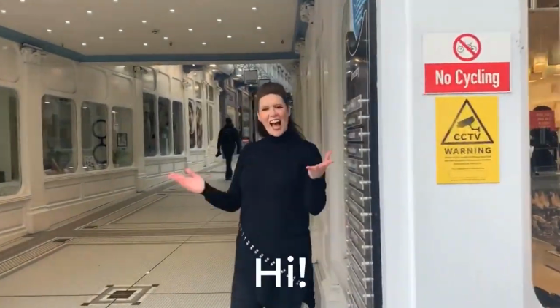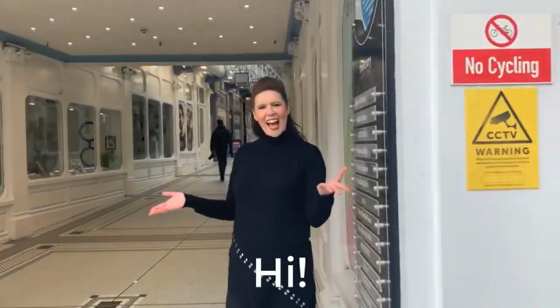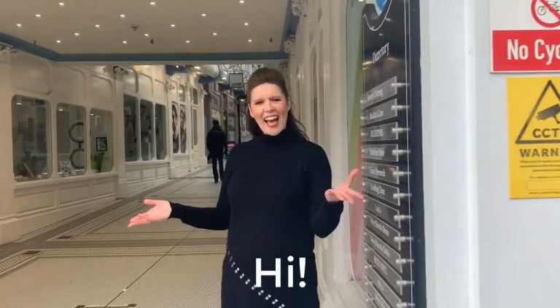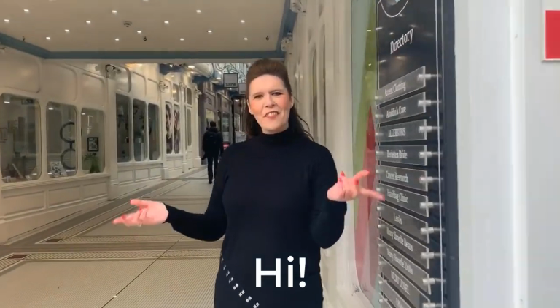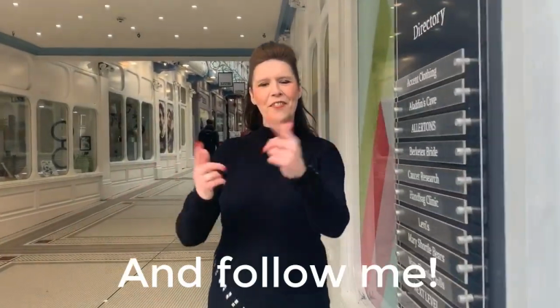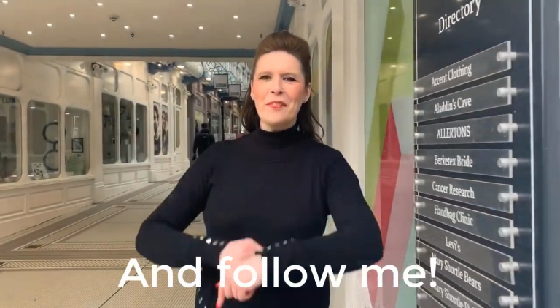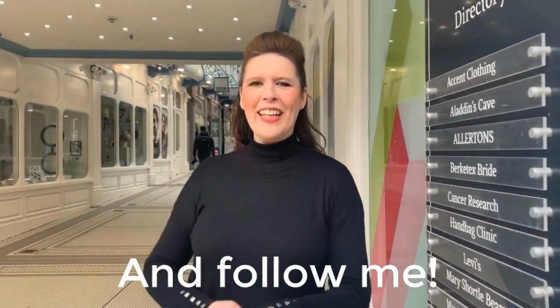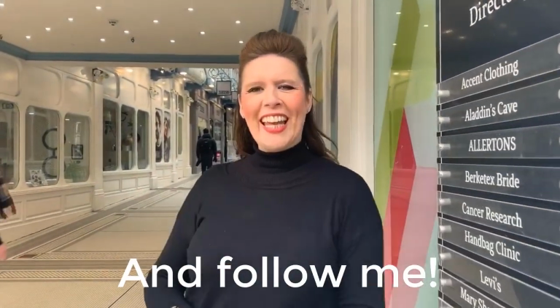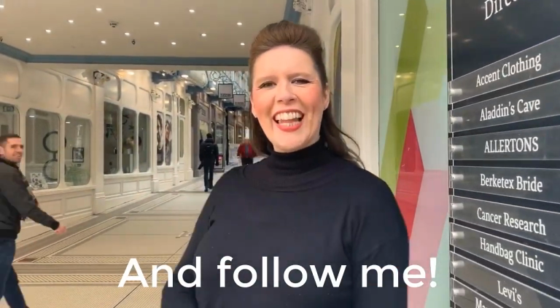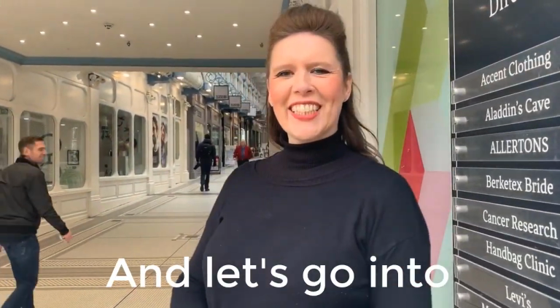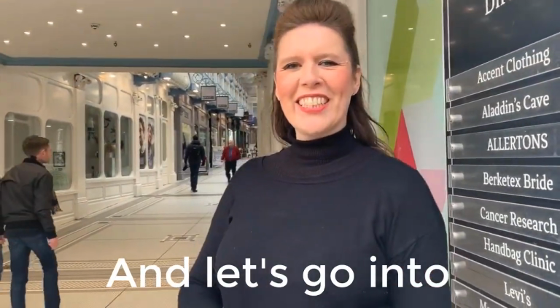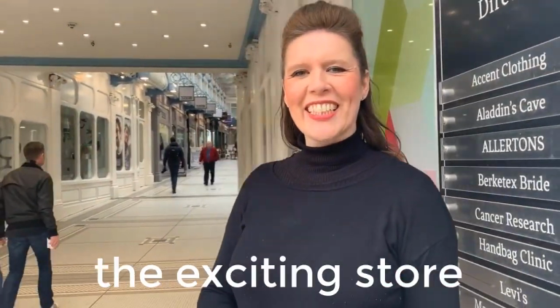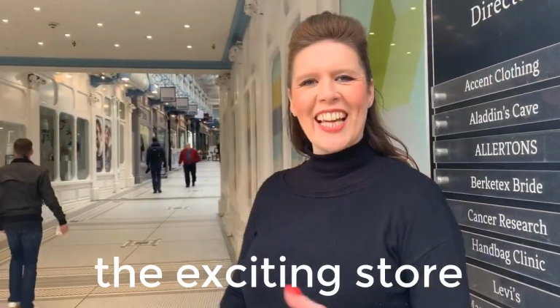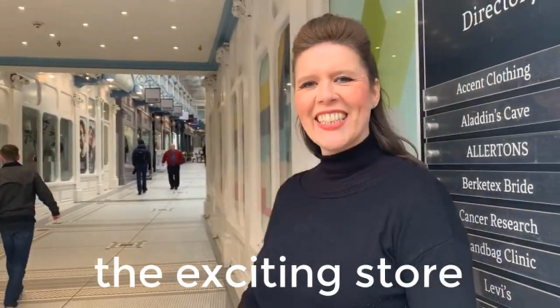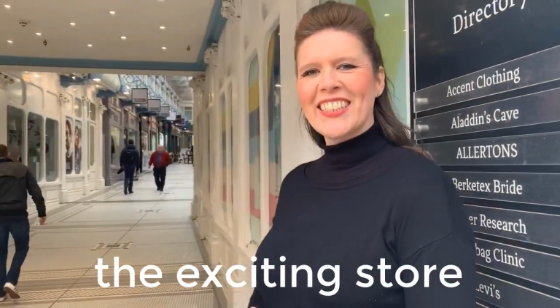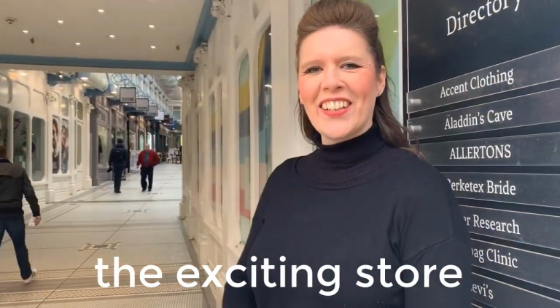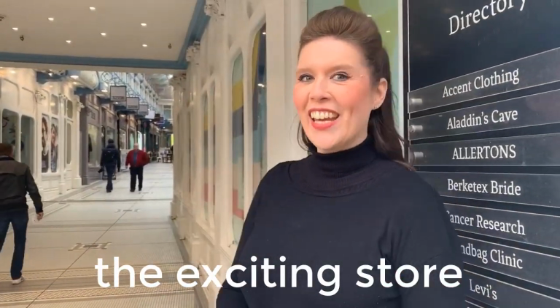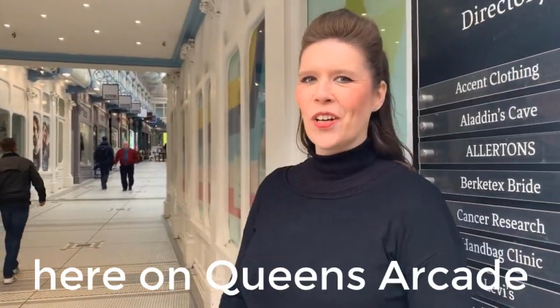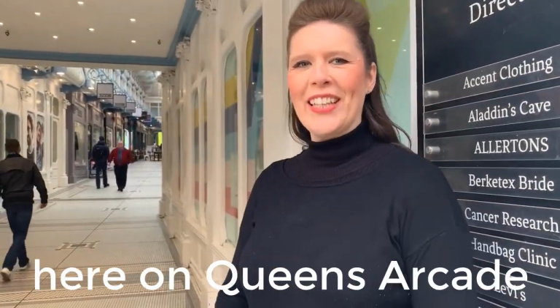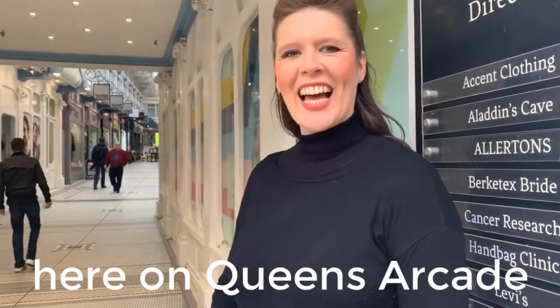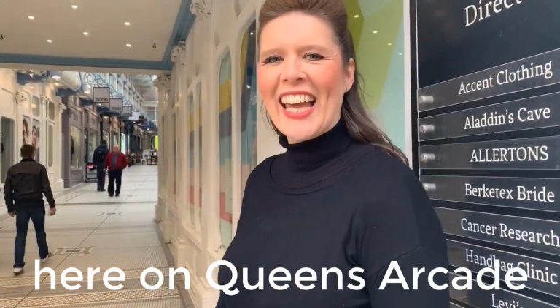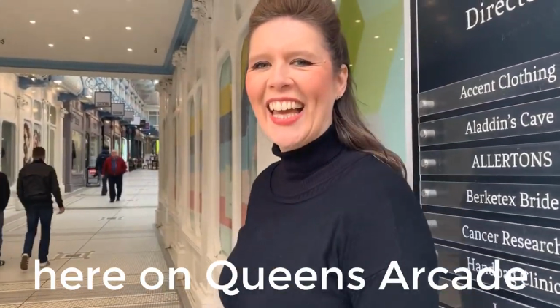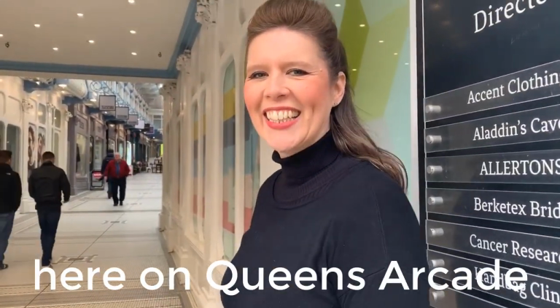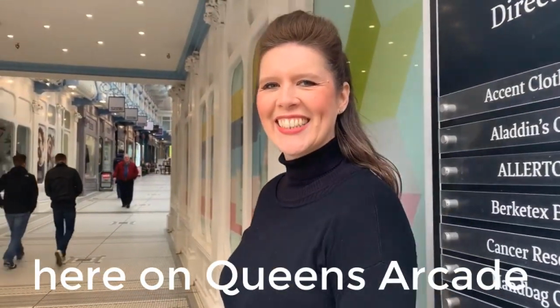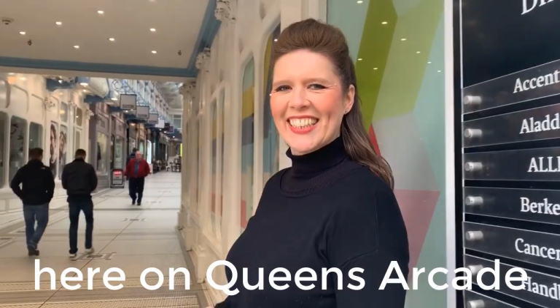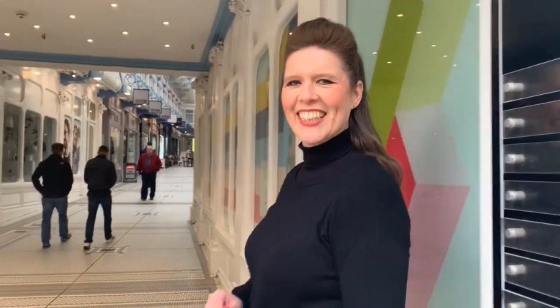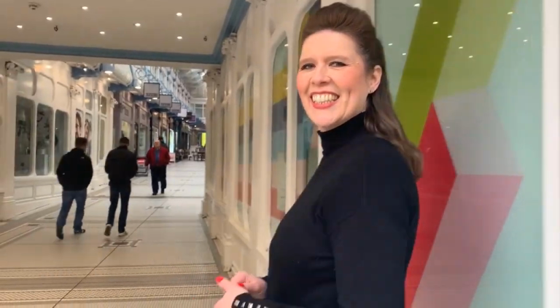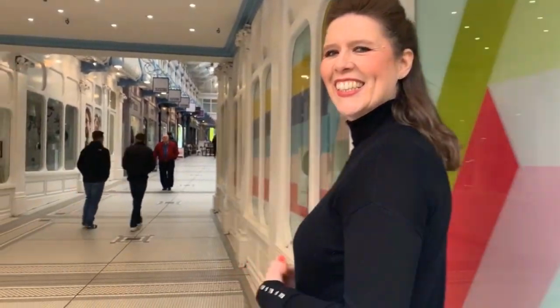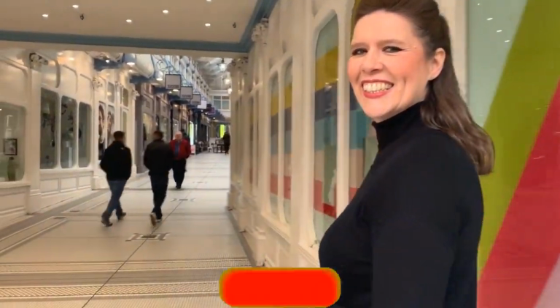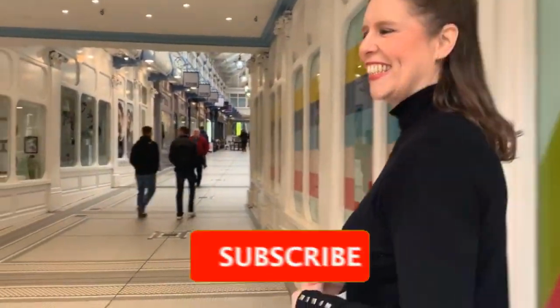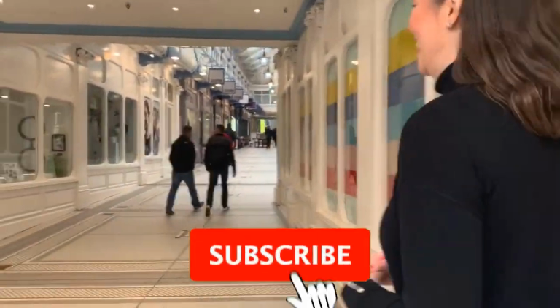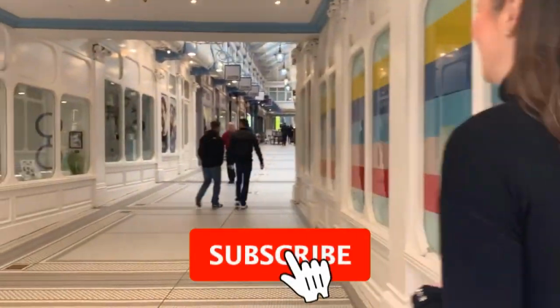Hi, follow me and let's go to the exciting store here on Queen's Arcades.